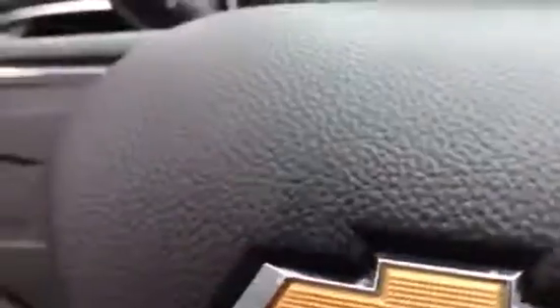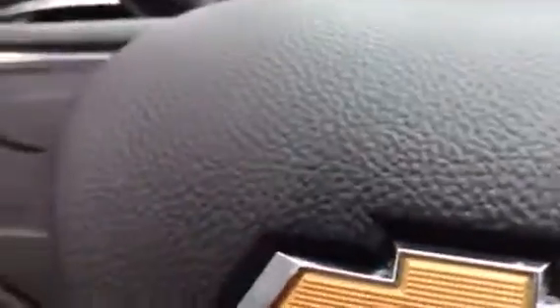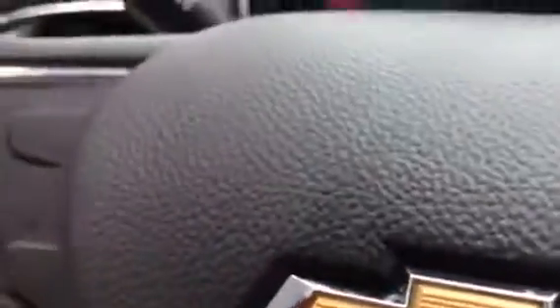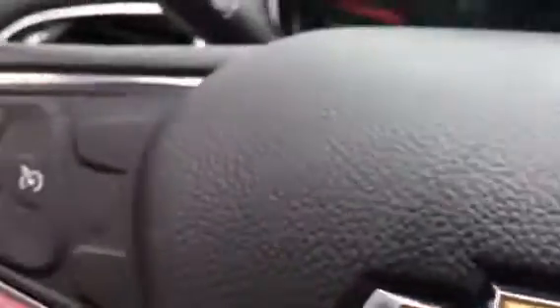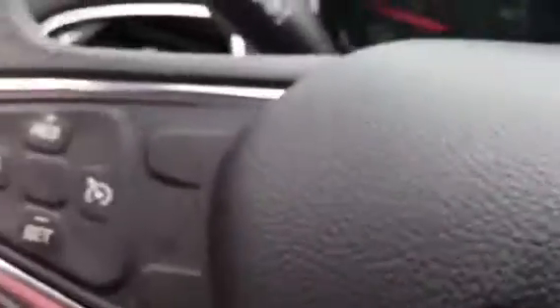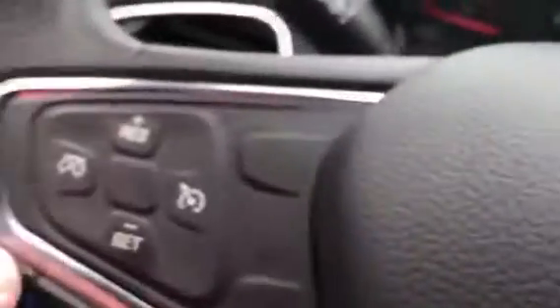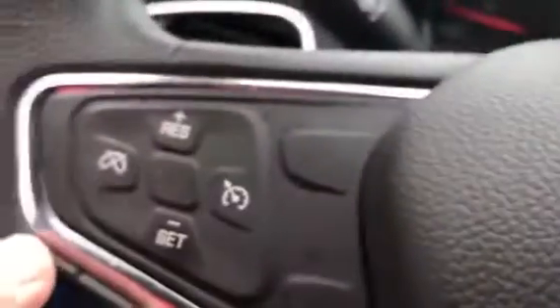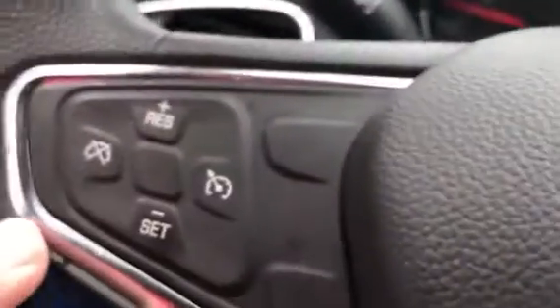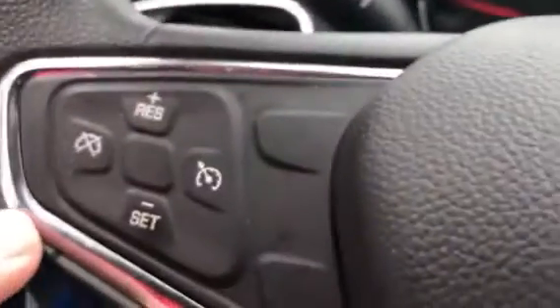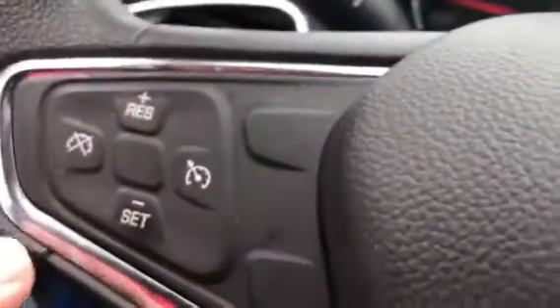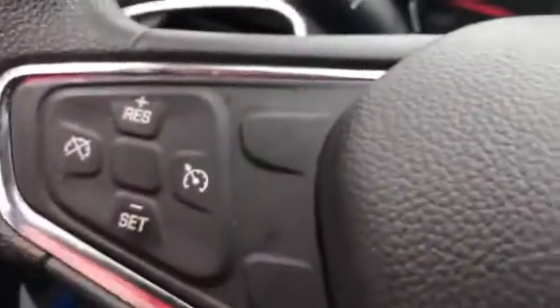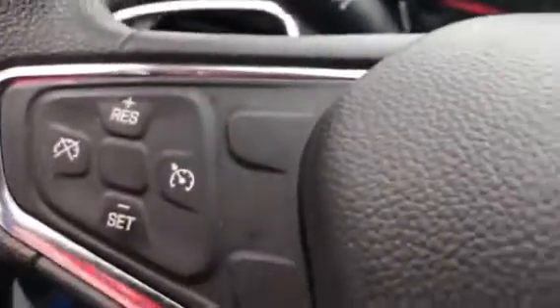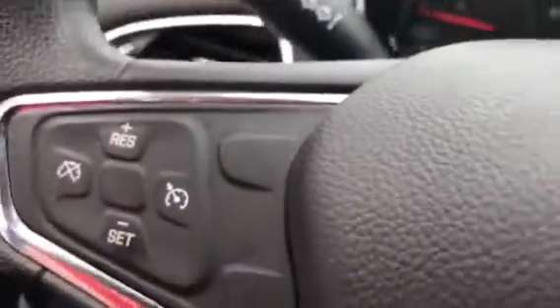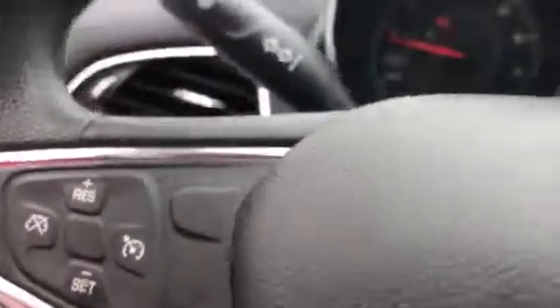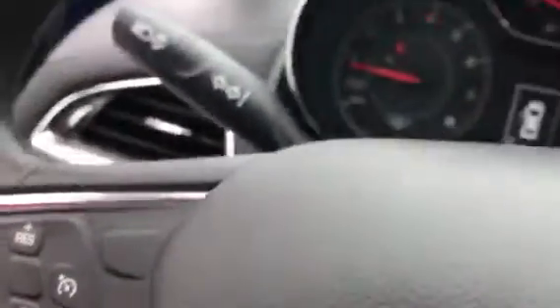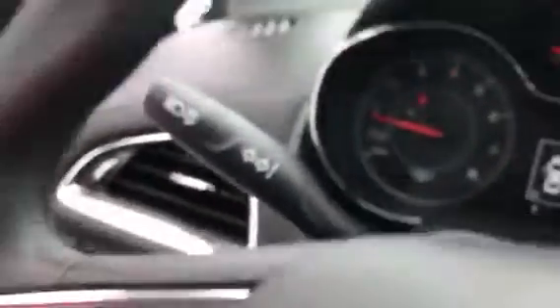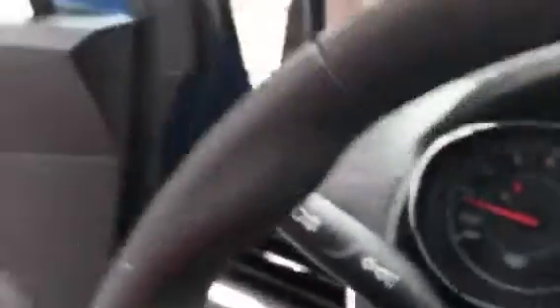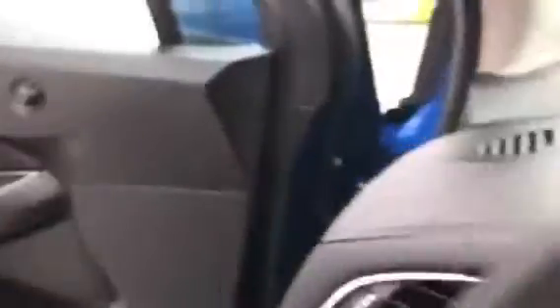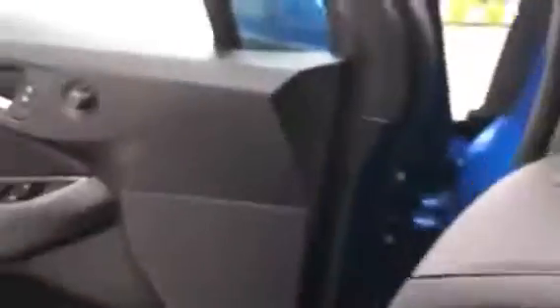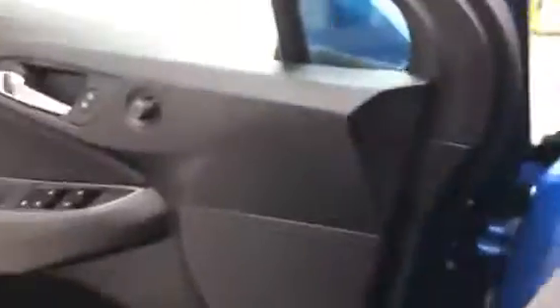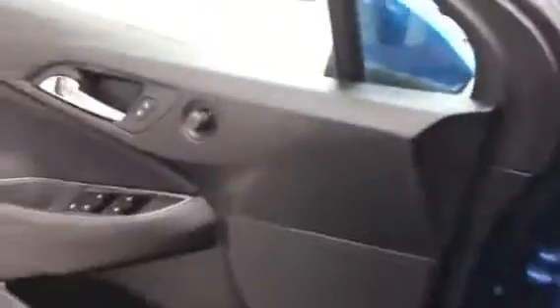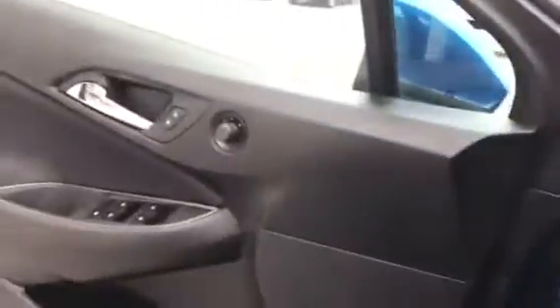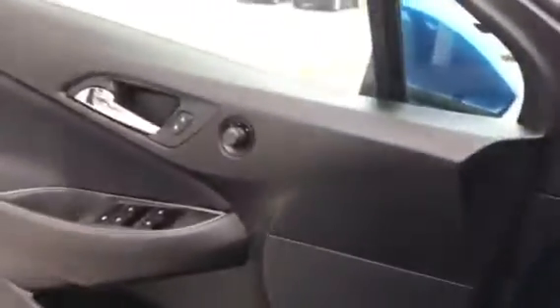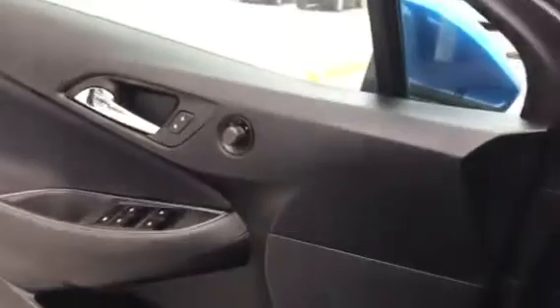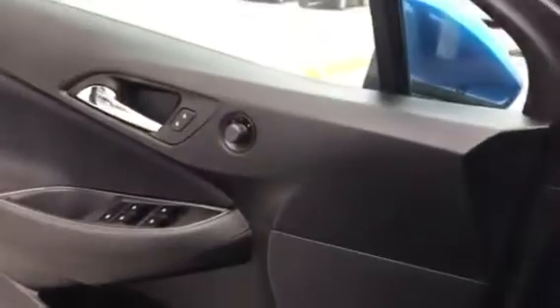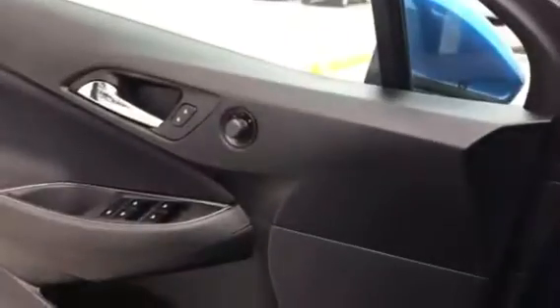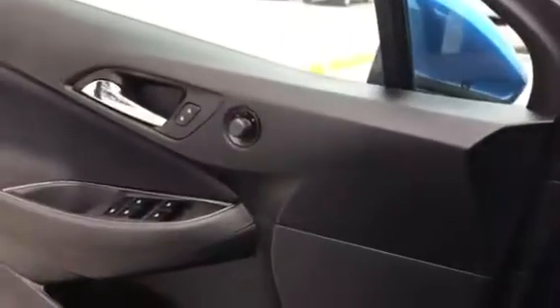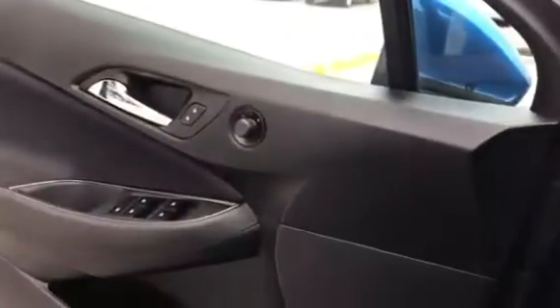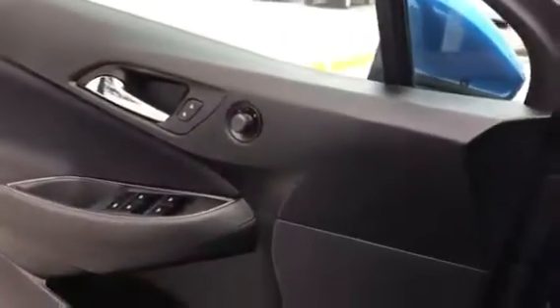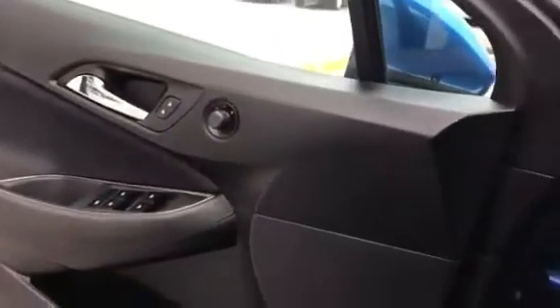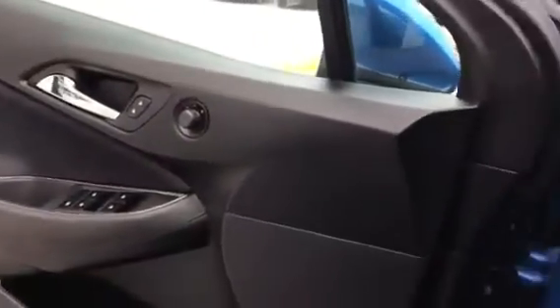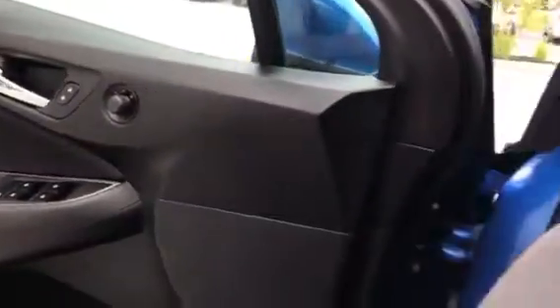It does come with cruise control here, and of course power mirrors, windows, and locks.